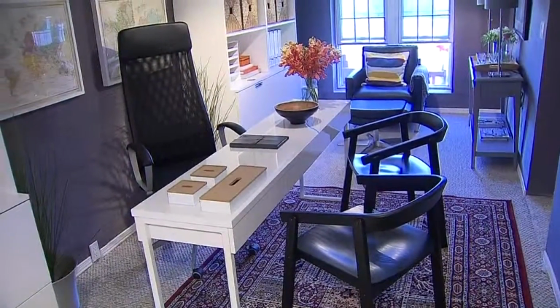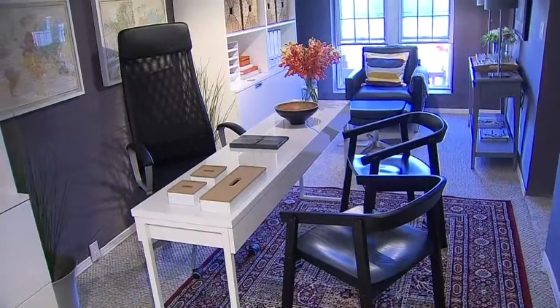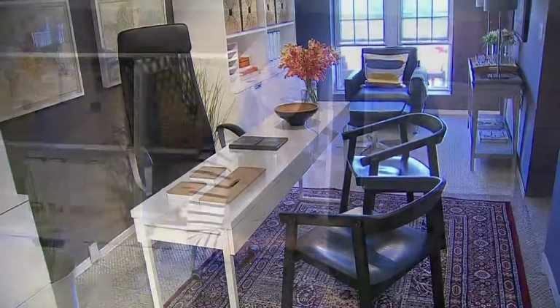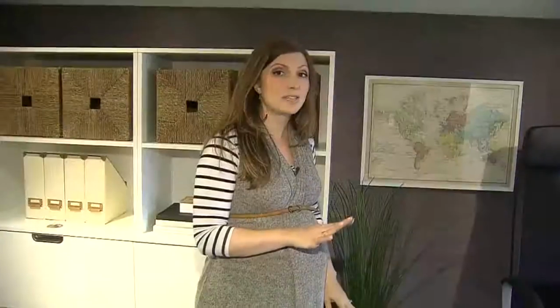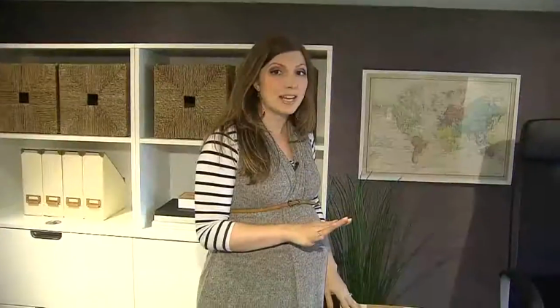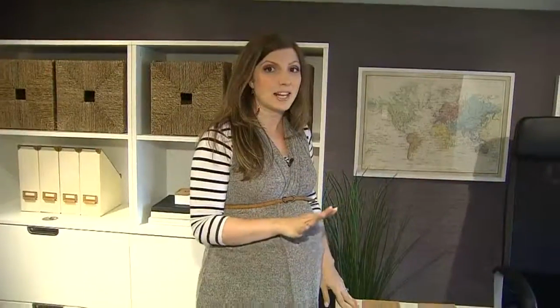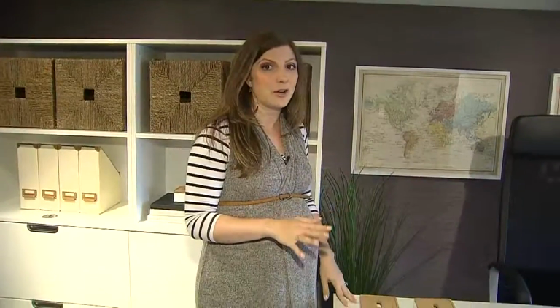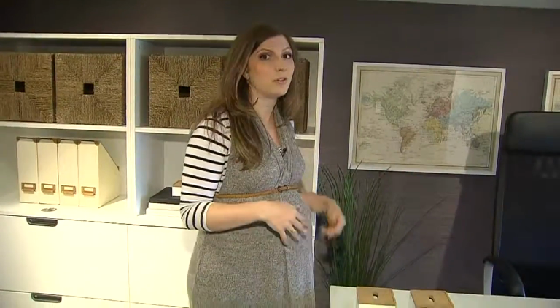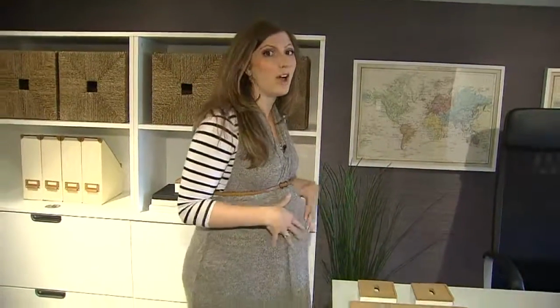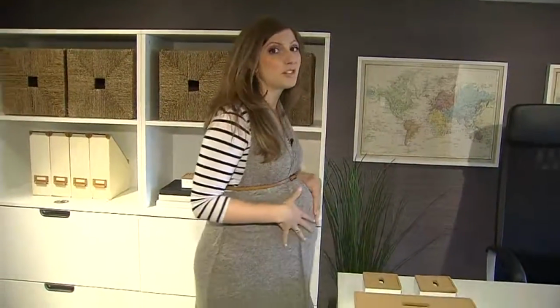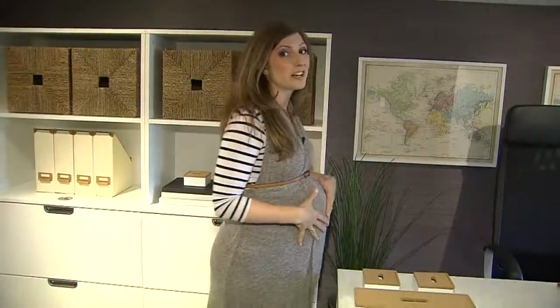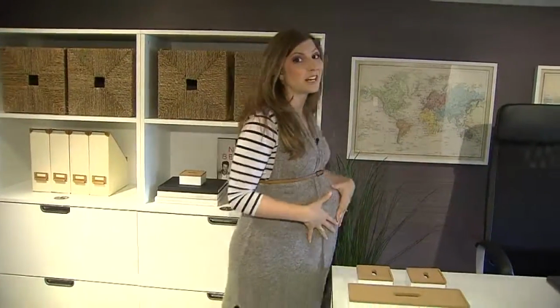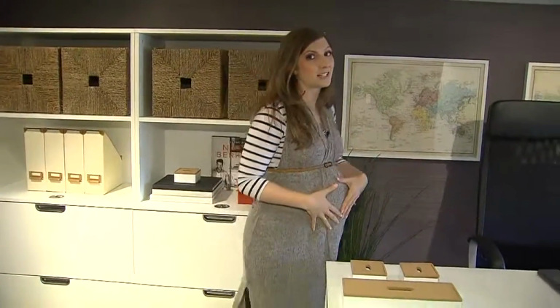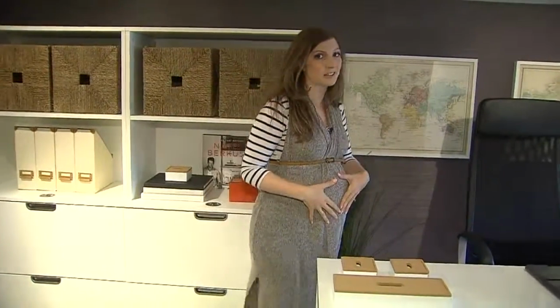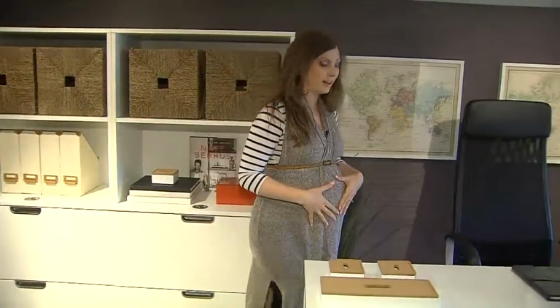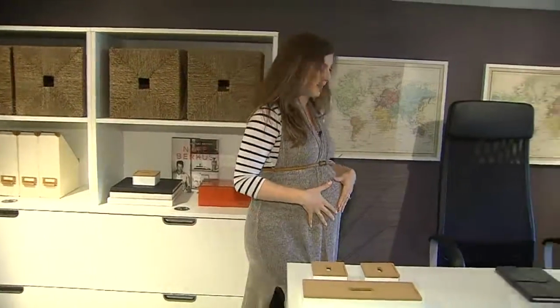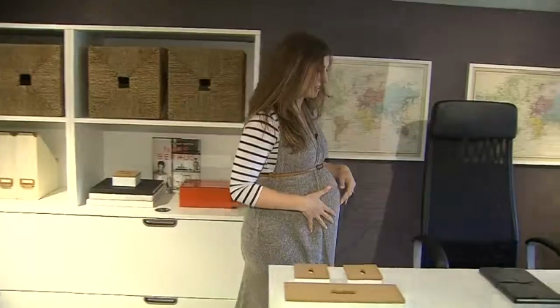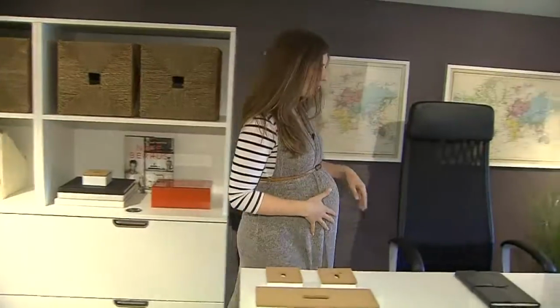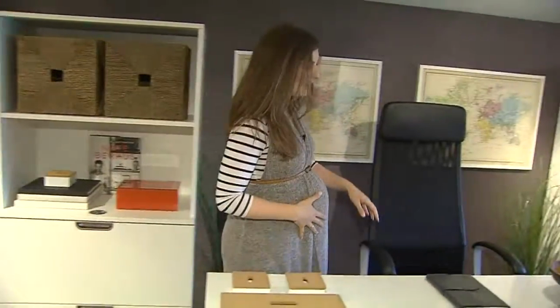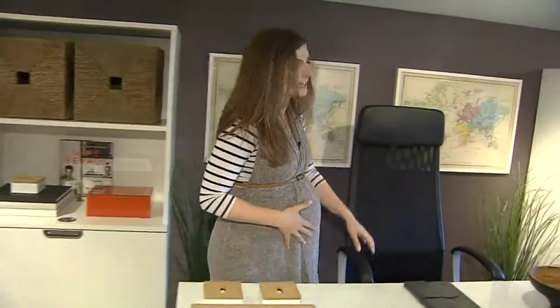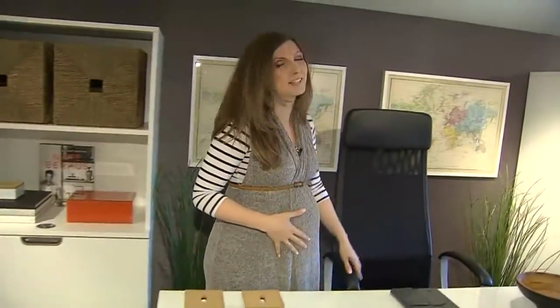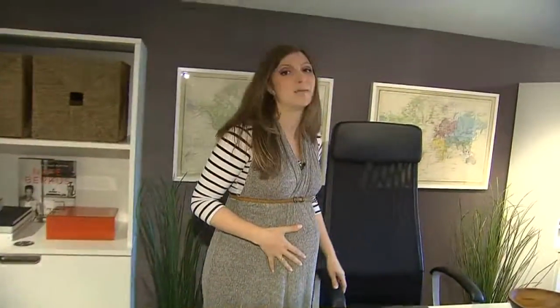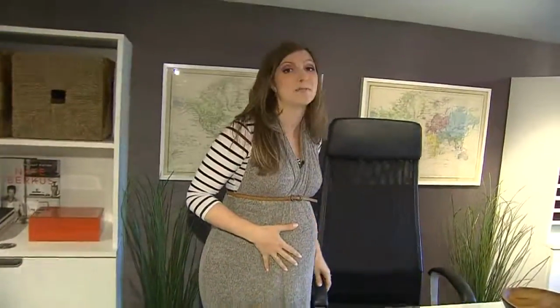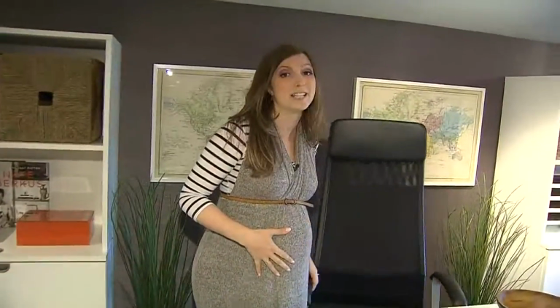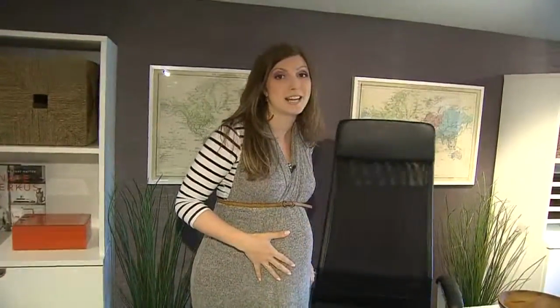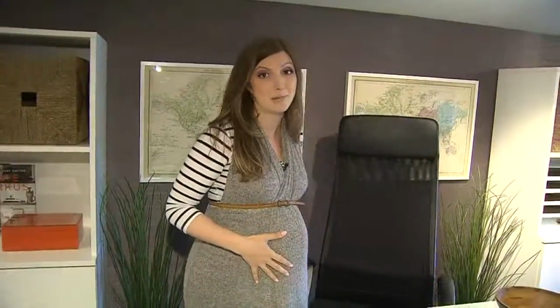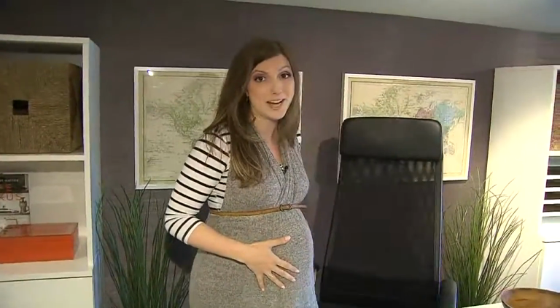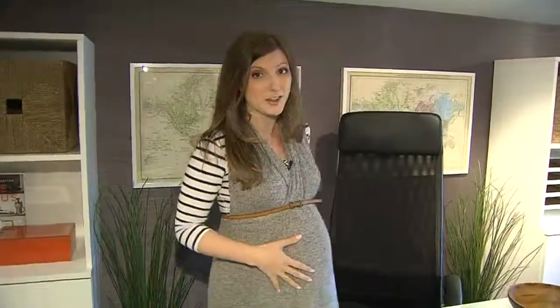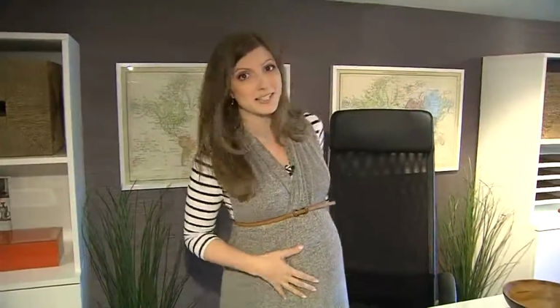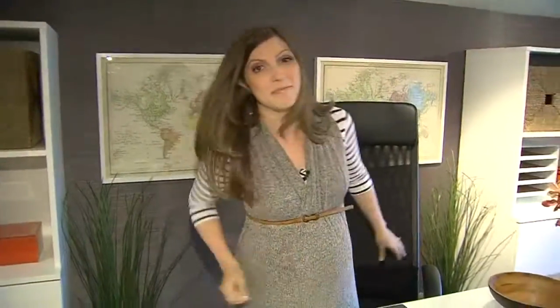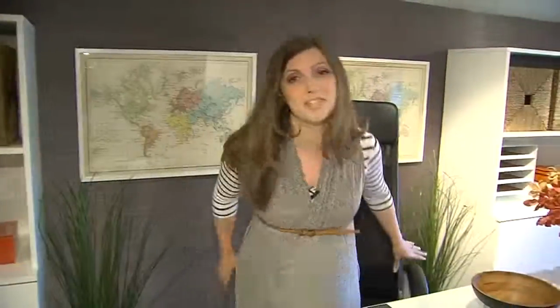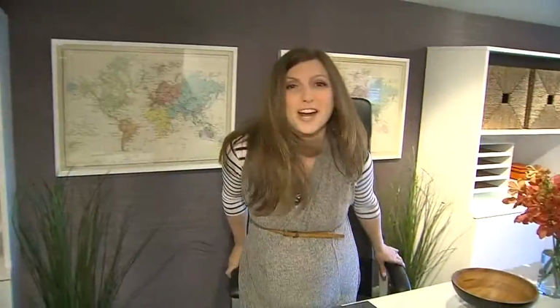Speaking of seating, though, I'm starting to get a little tired myself. I think it's time for me to take a break on this comfy chair.